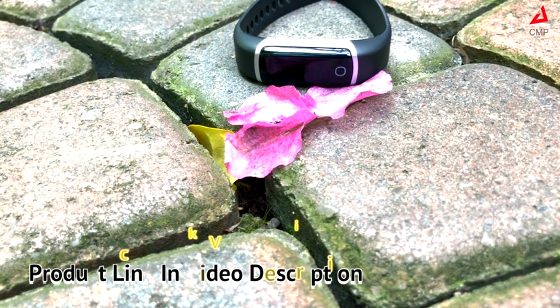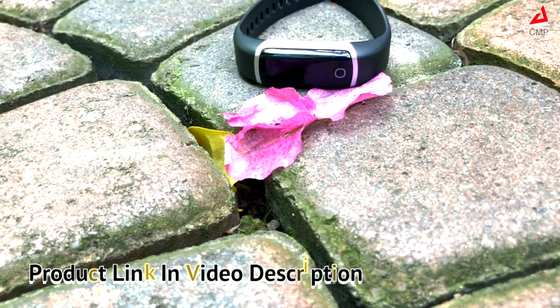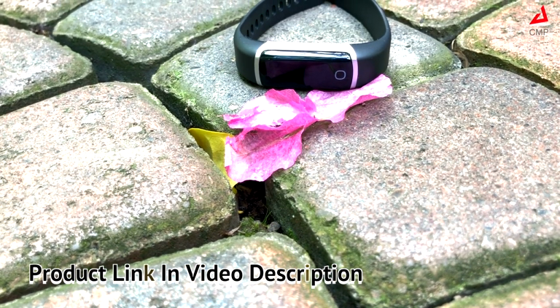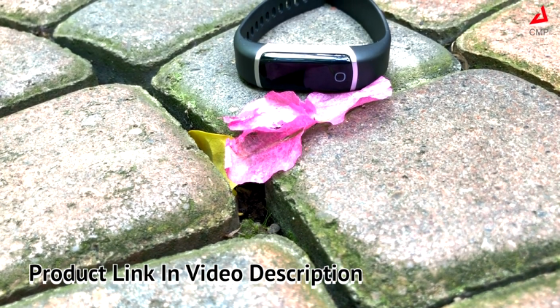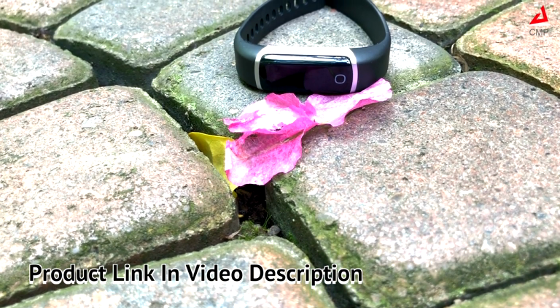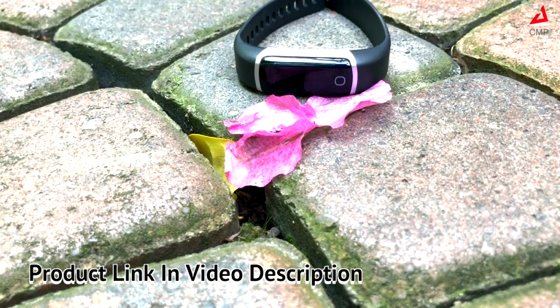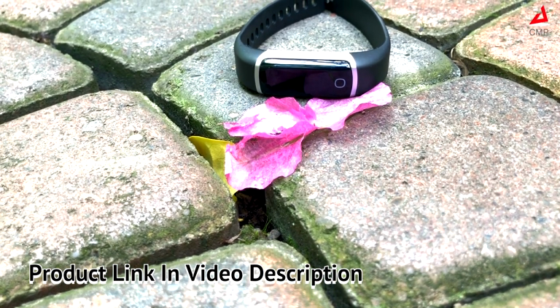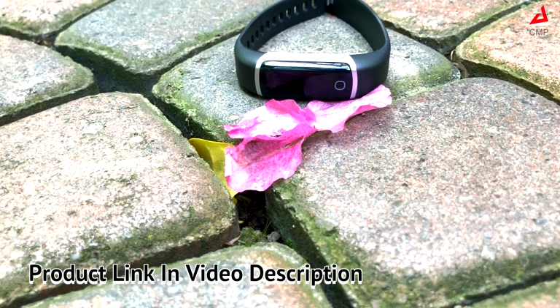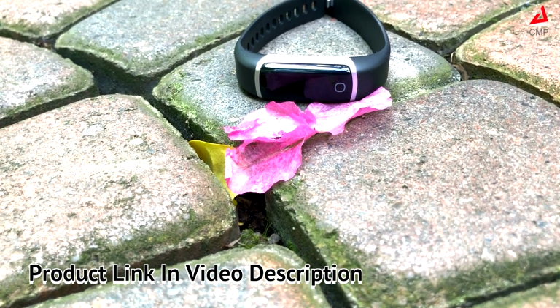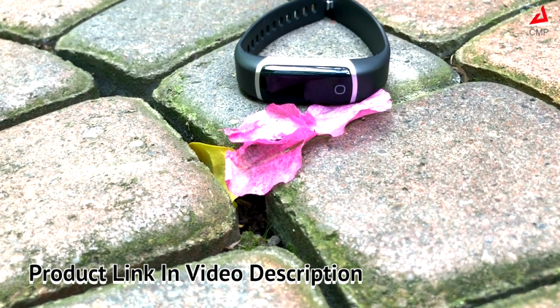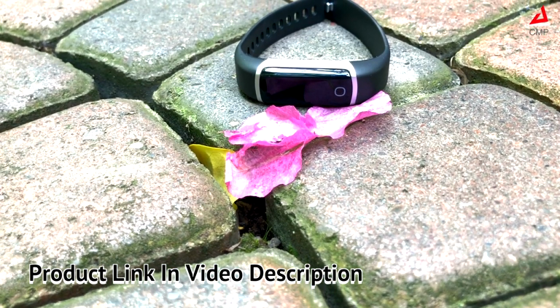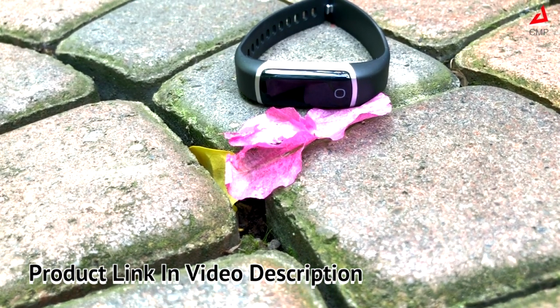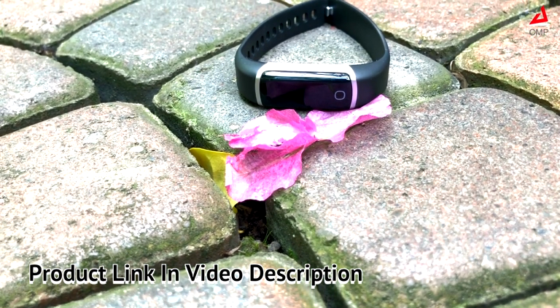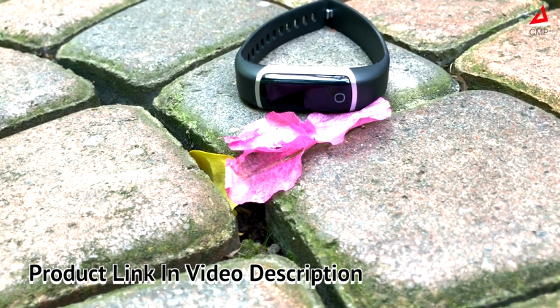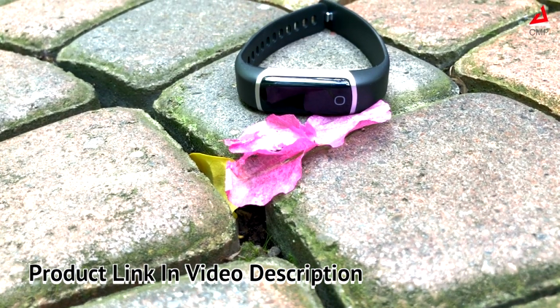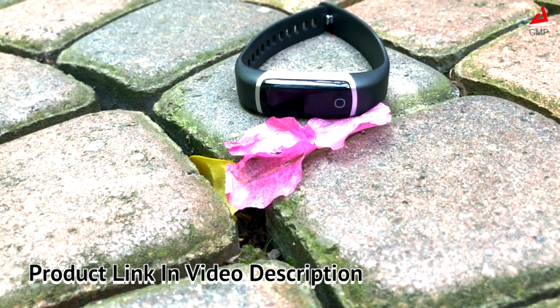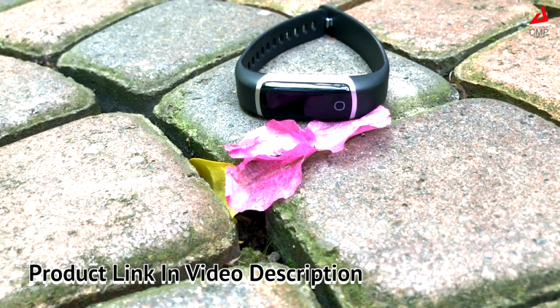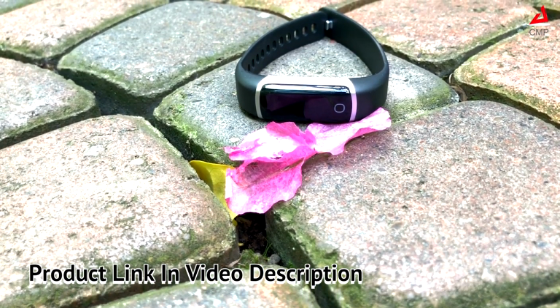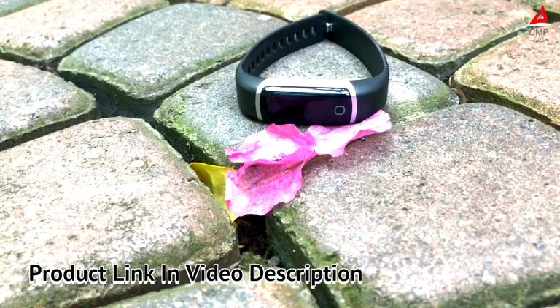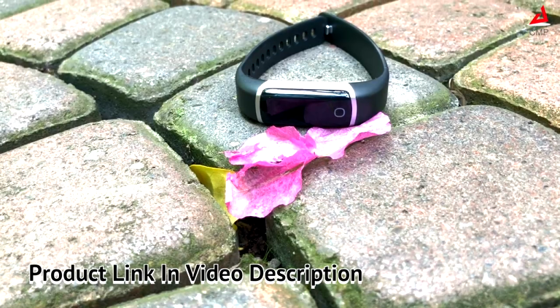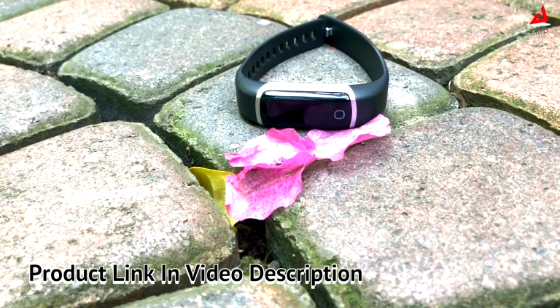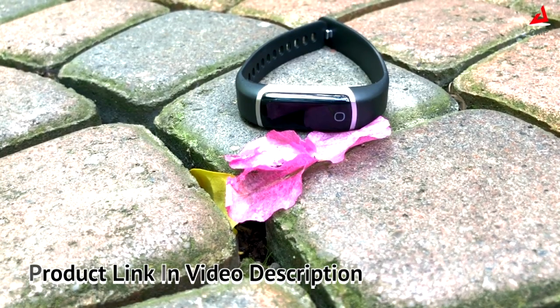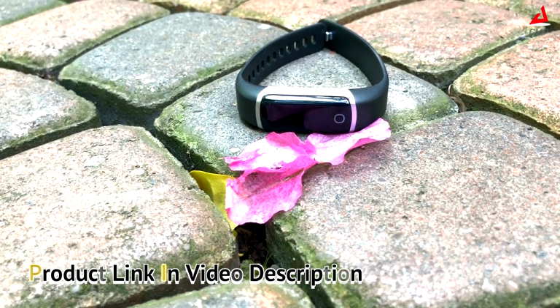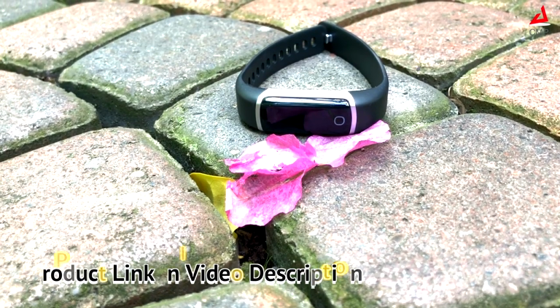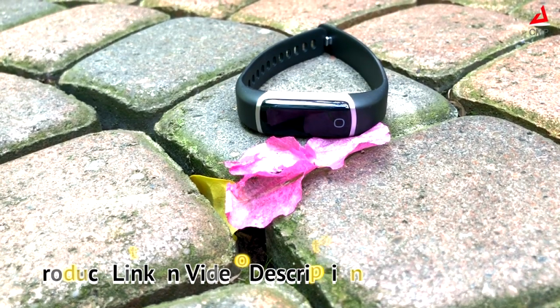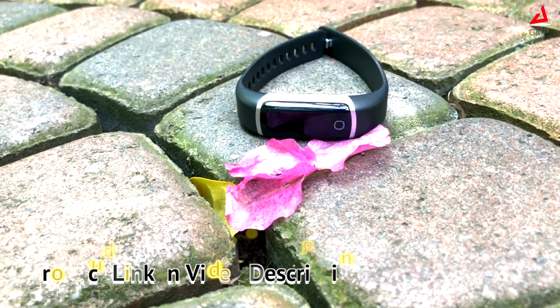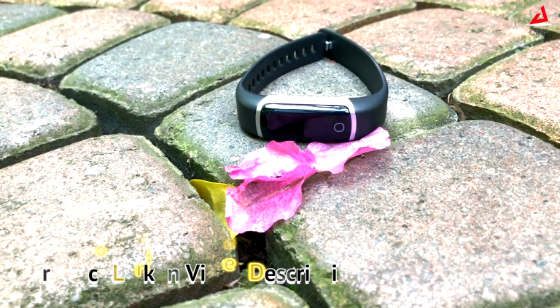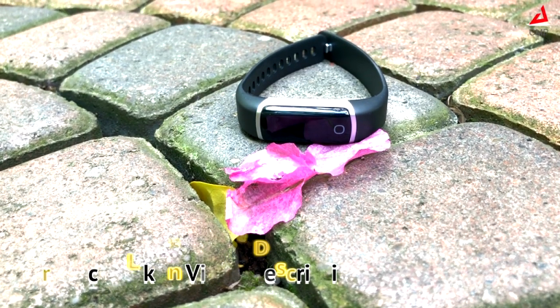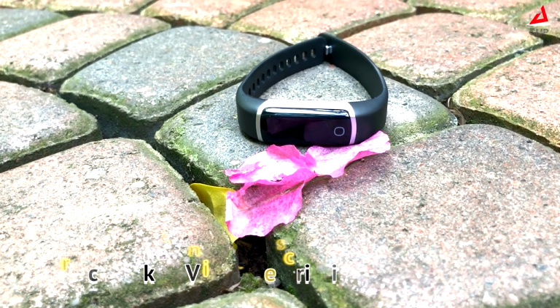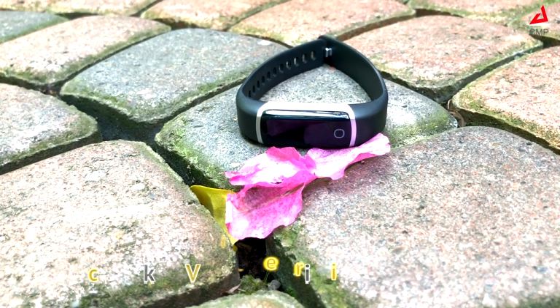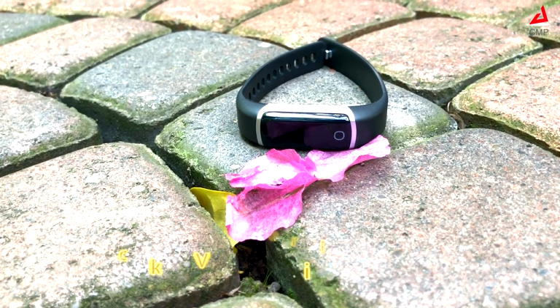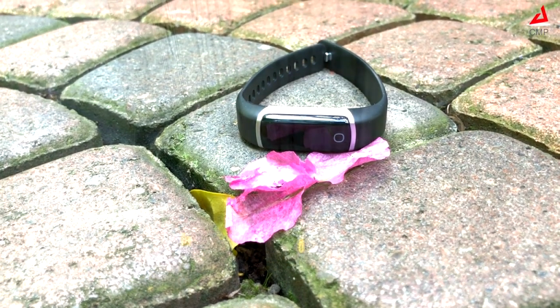If you are looking for an activity tracker with no complications of a smart watch, then Stick Band is worth considering.